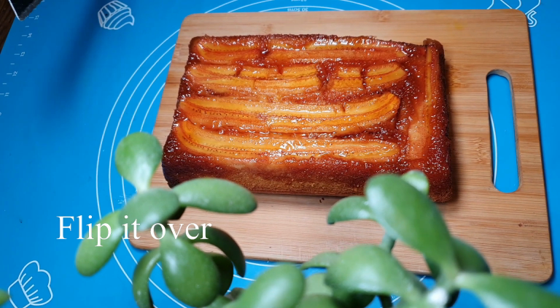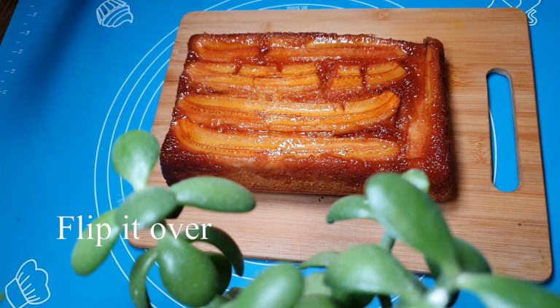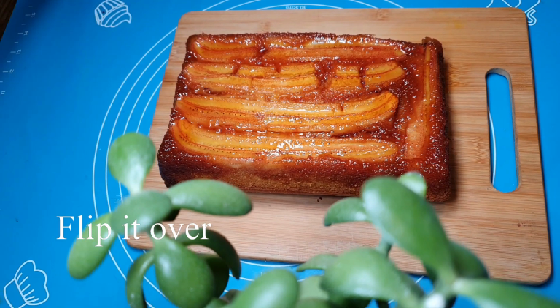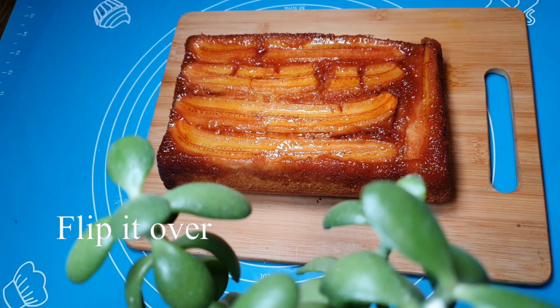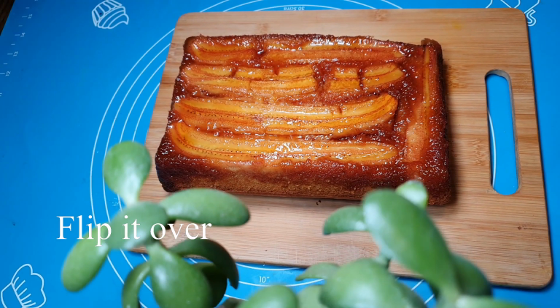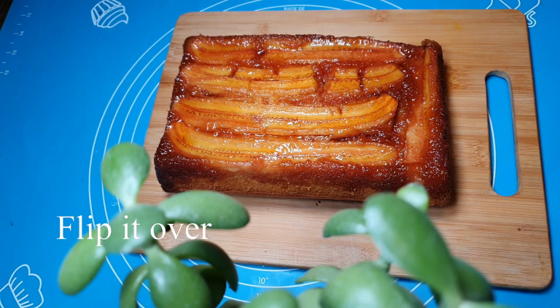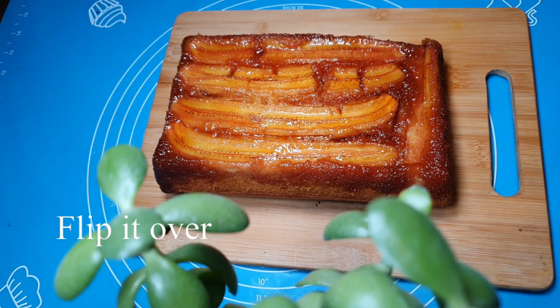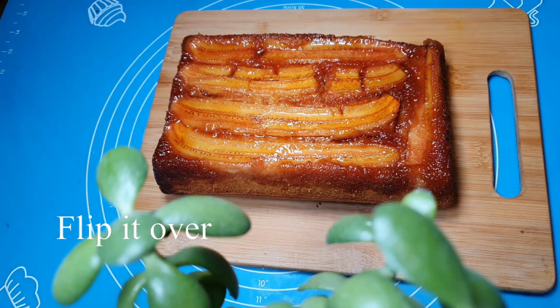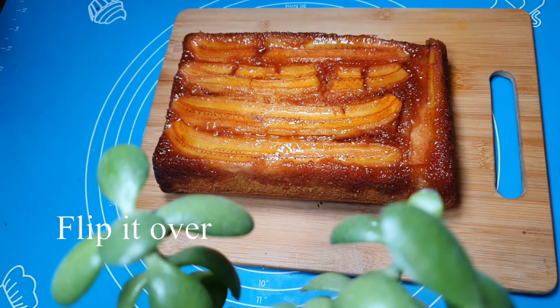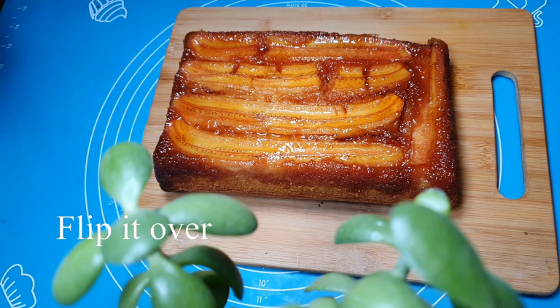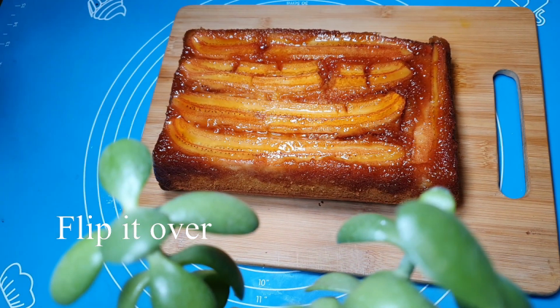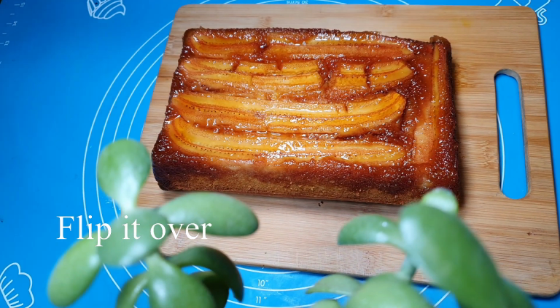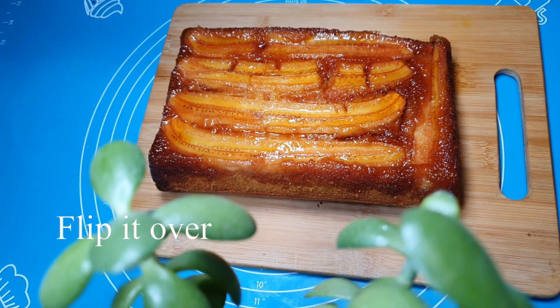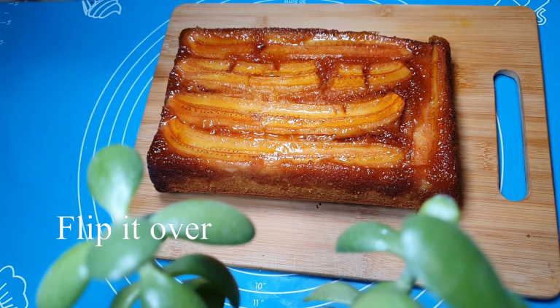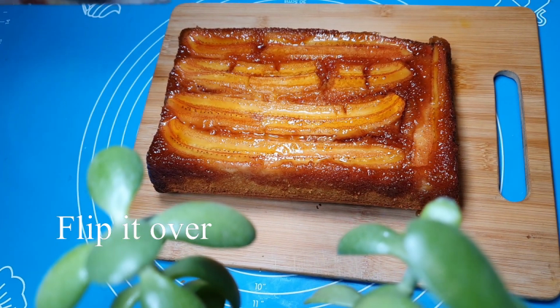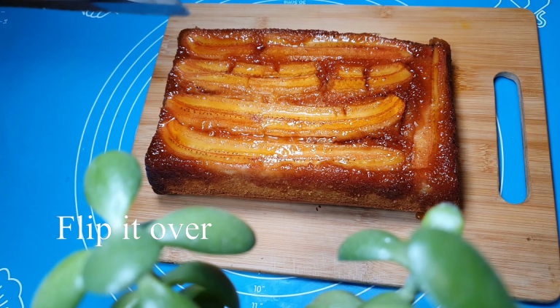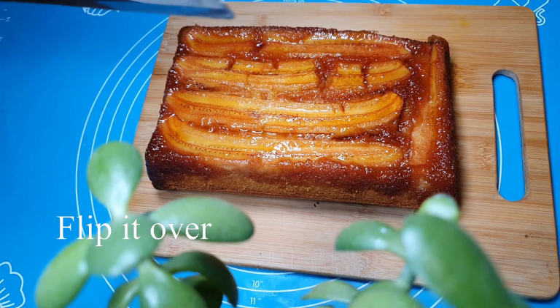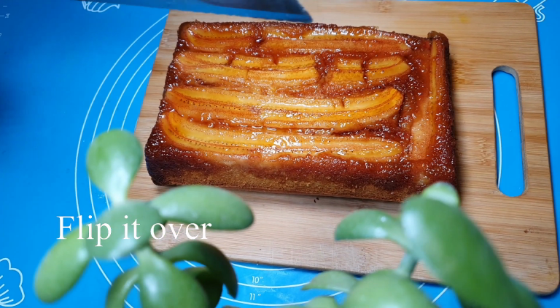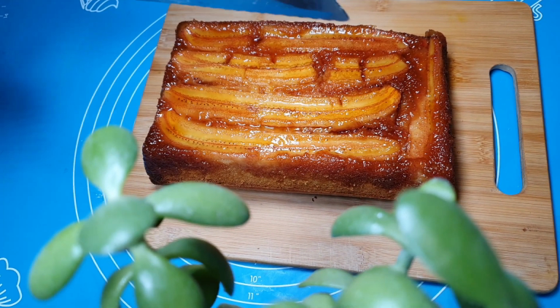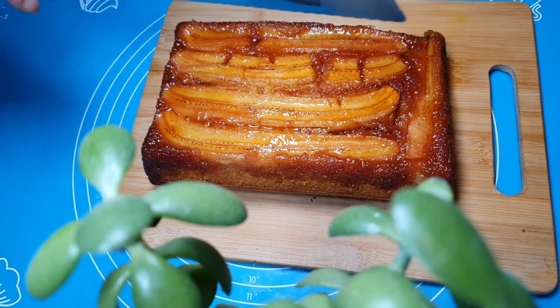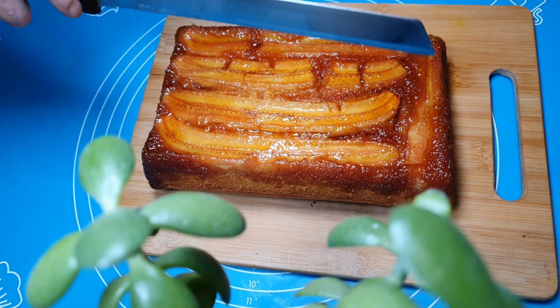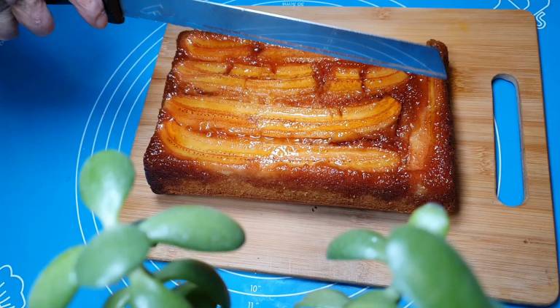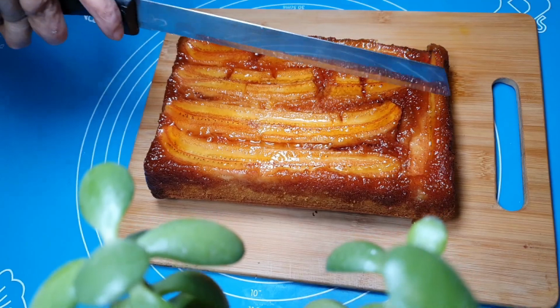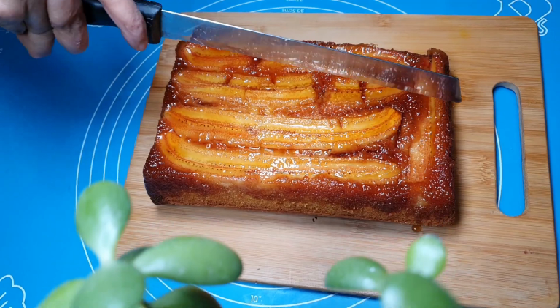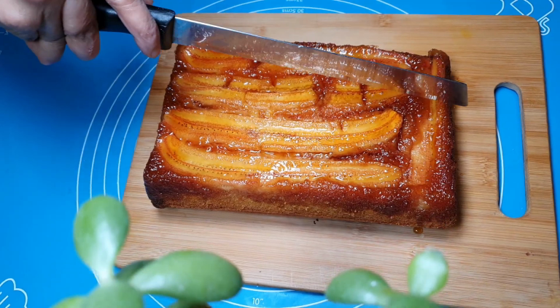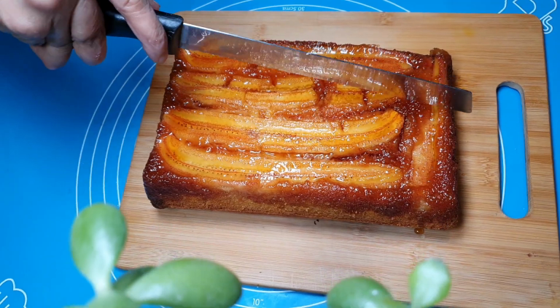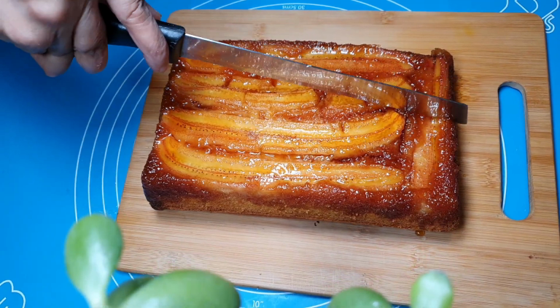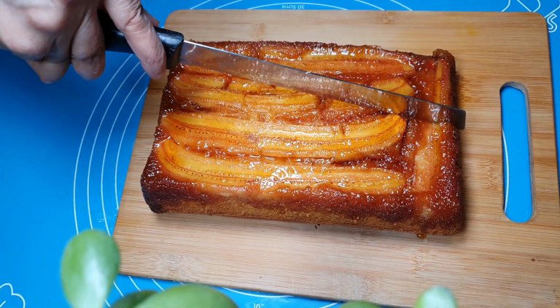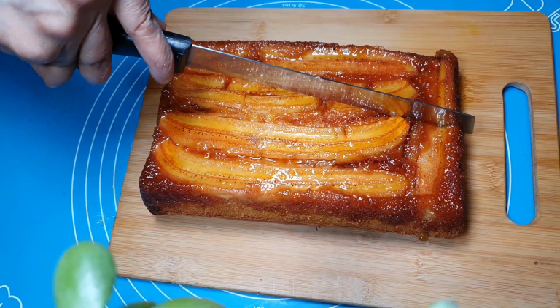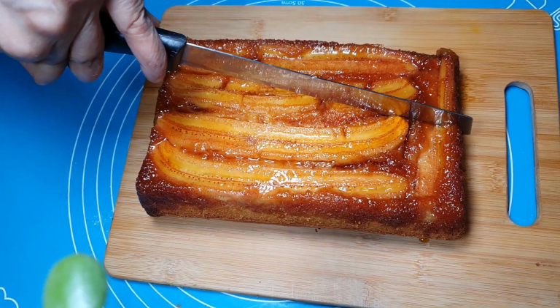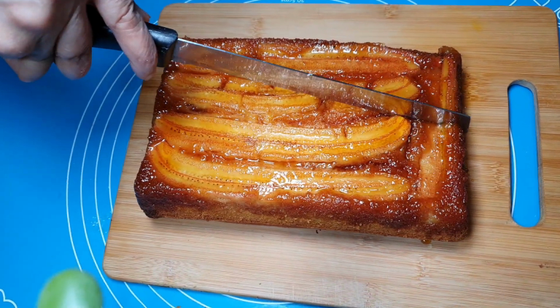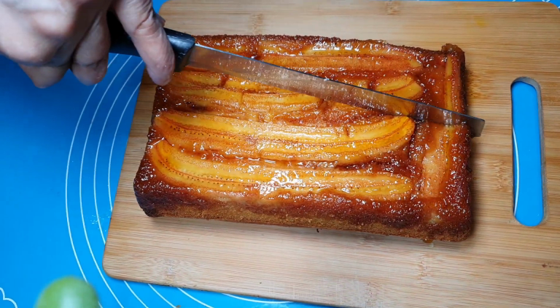This is now the finished product and we will try it.